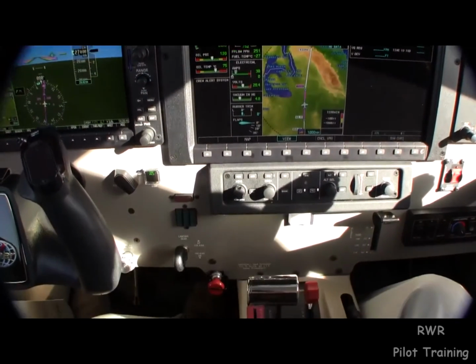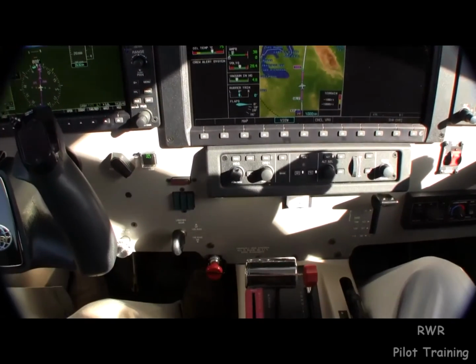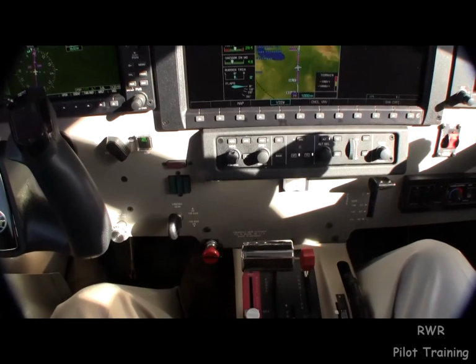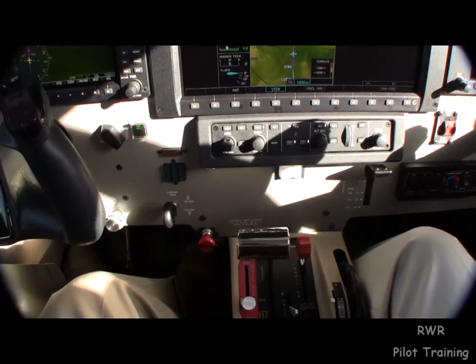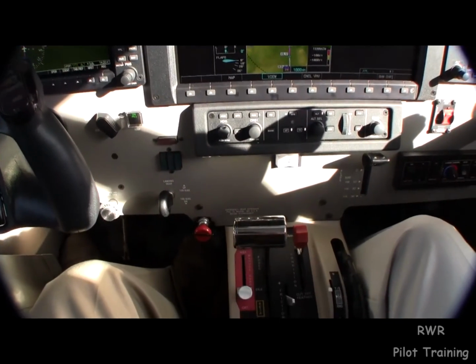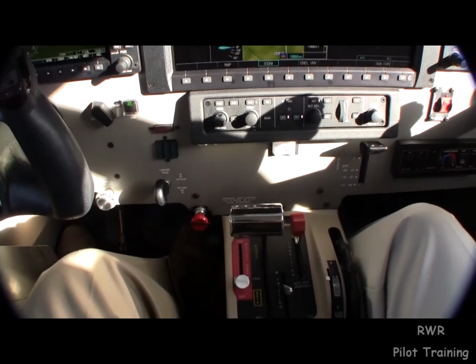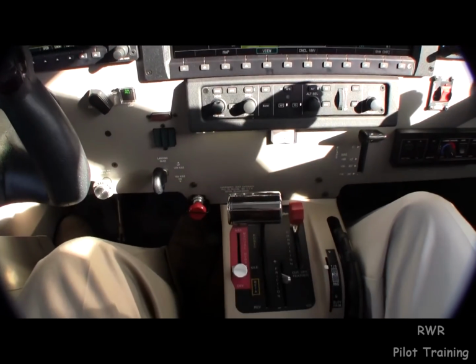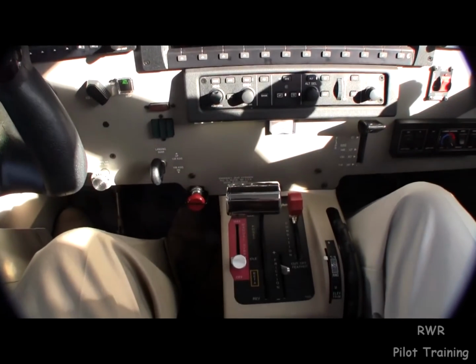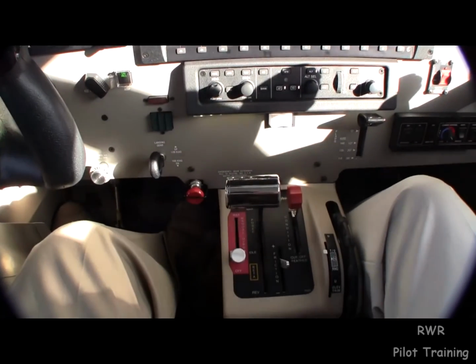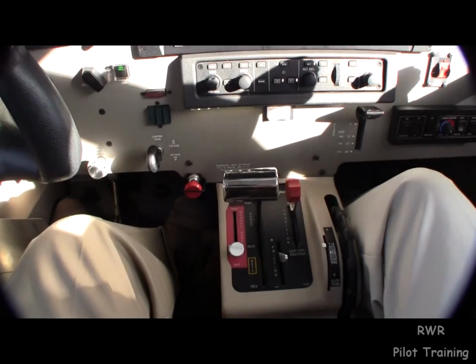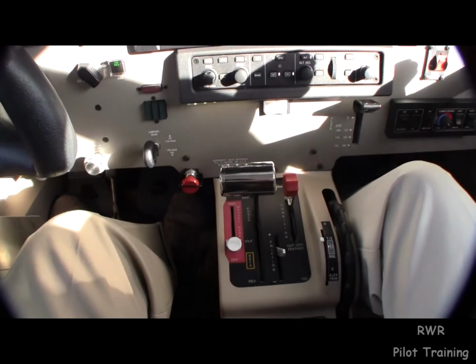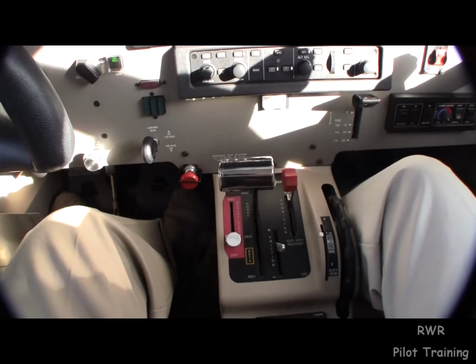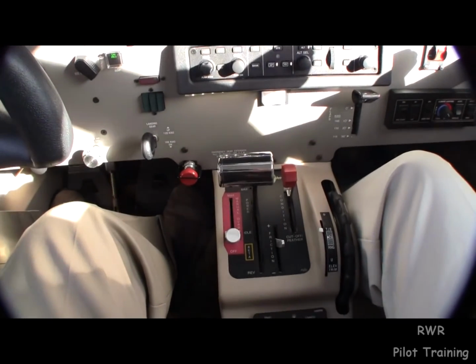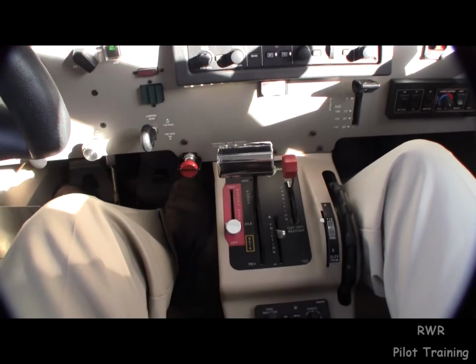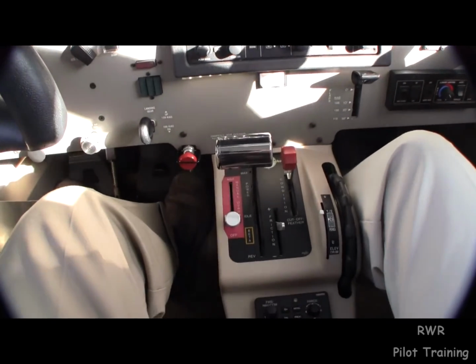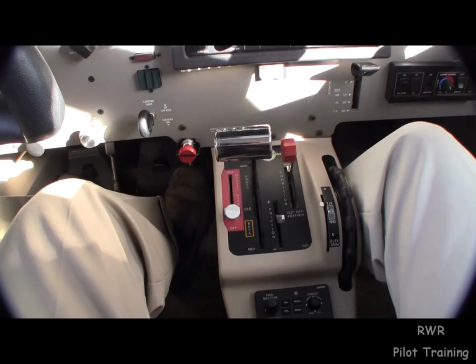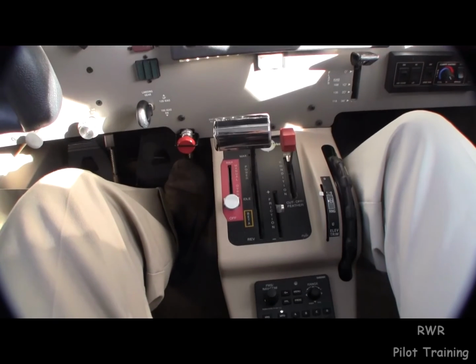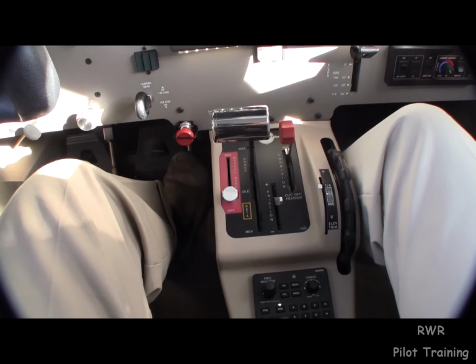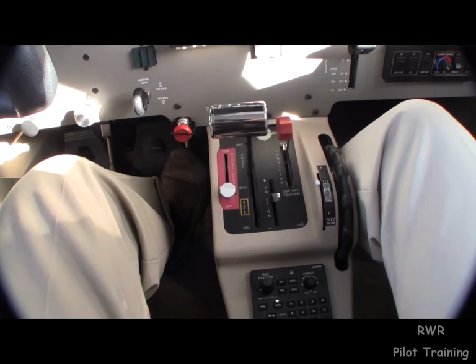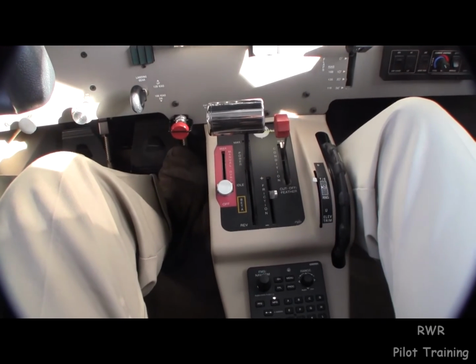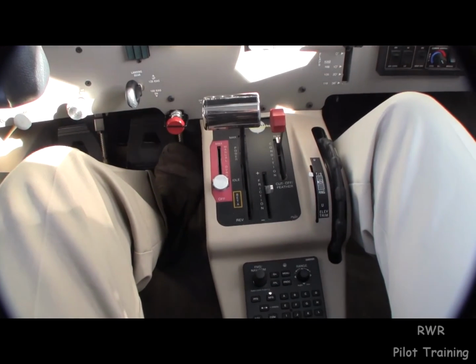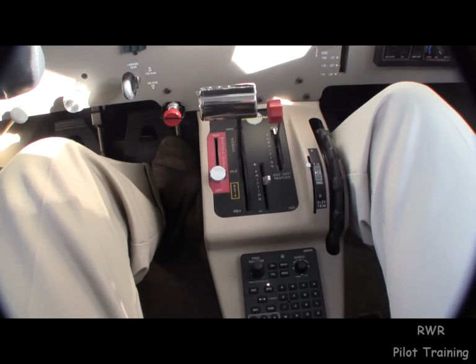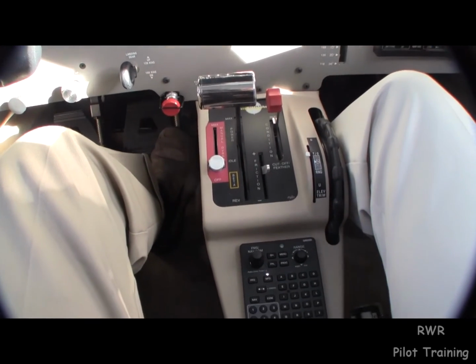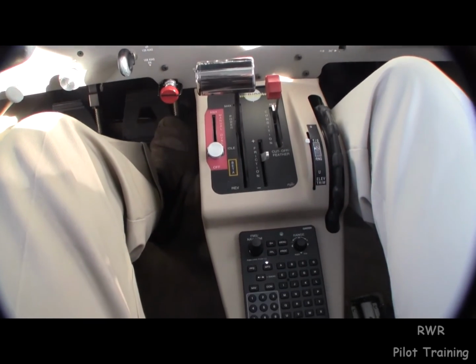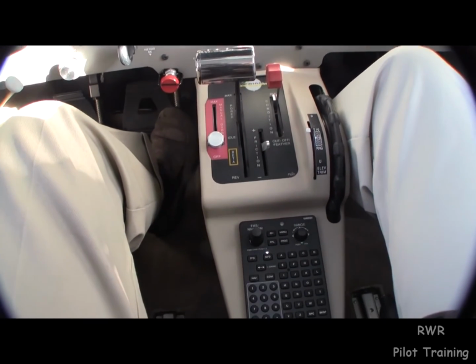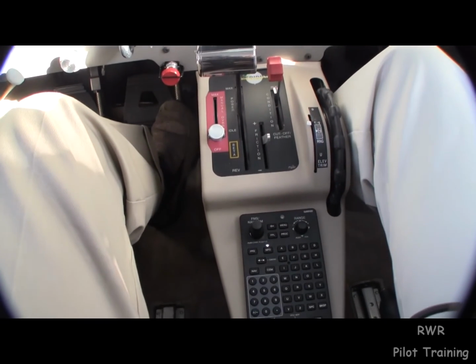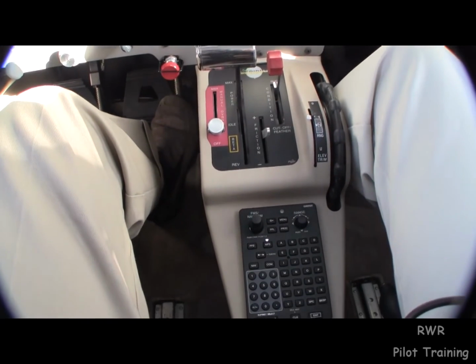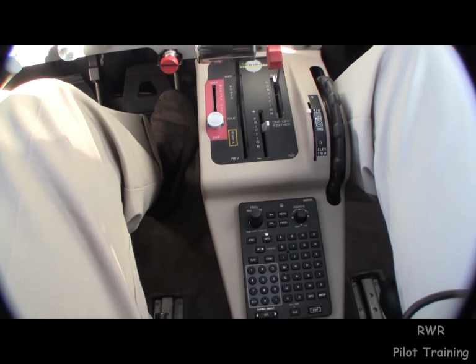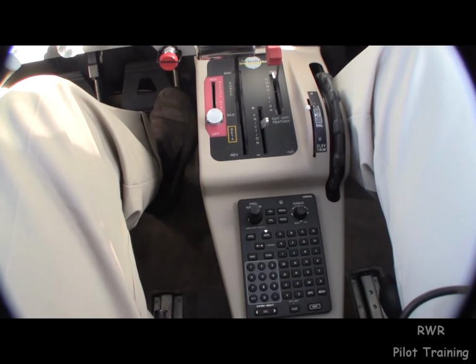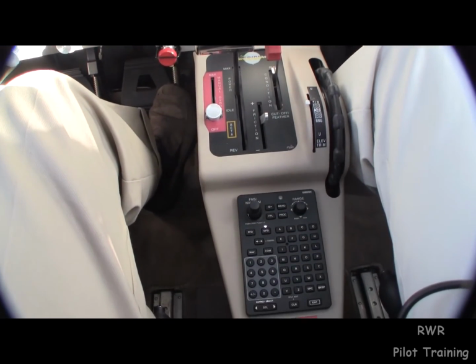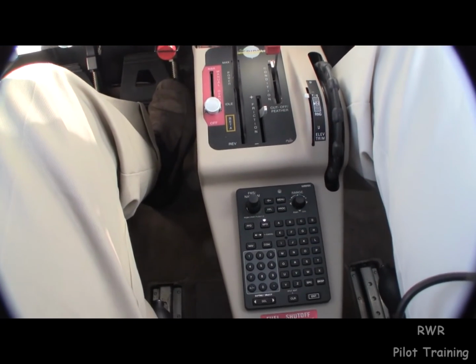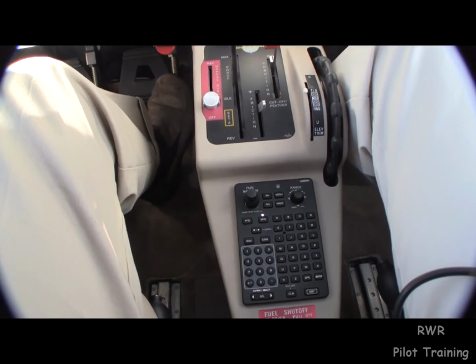Thanks for joining me. This is Dick Rochford — I safely train on it.